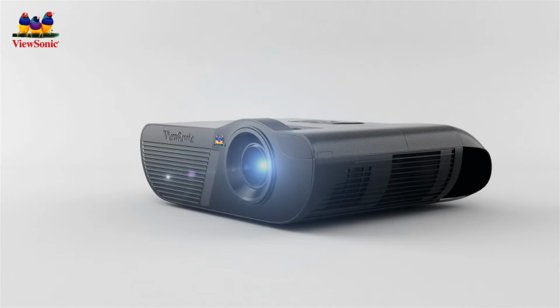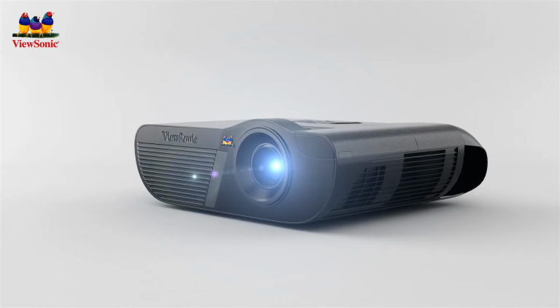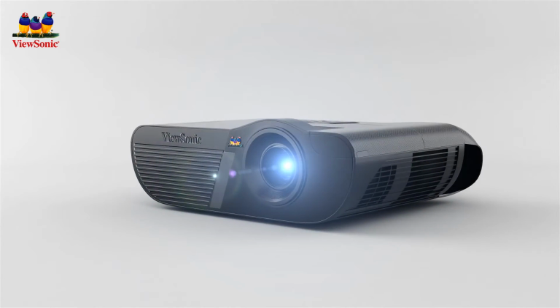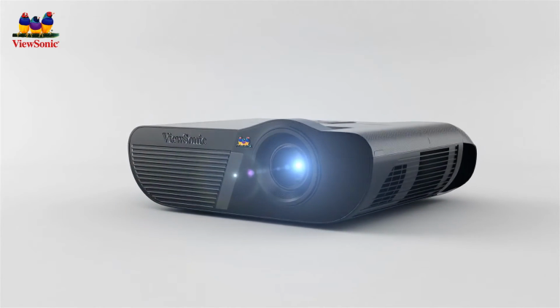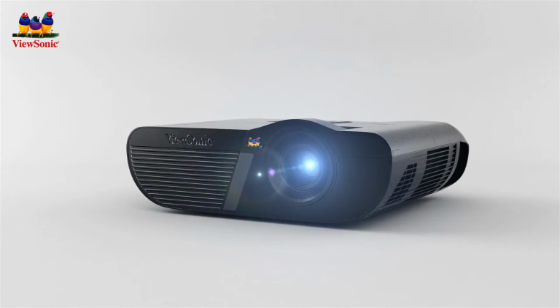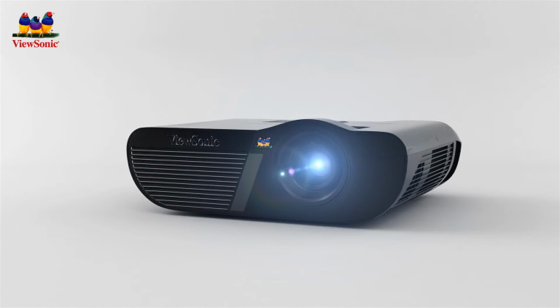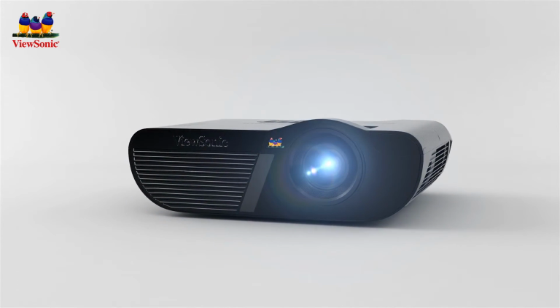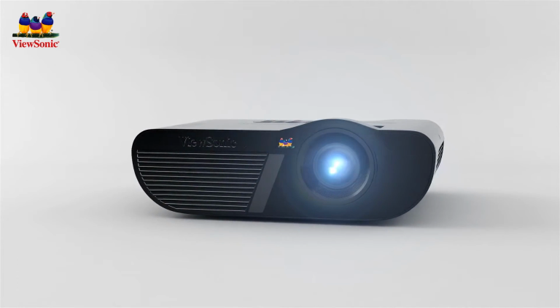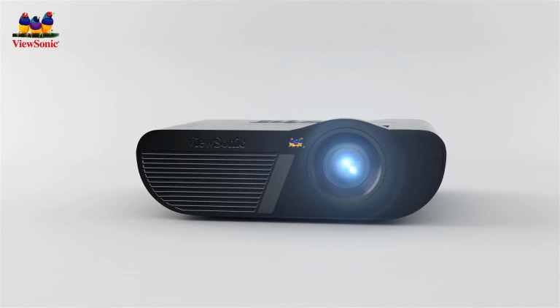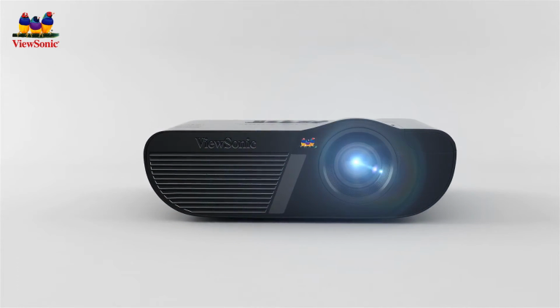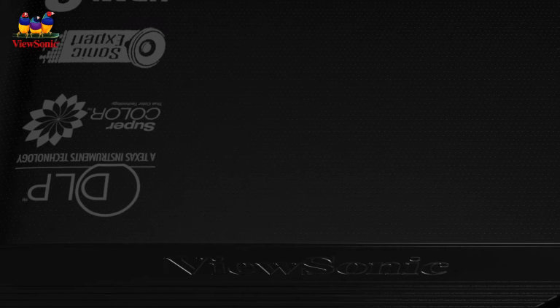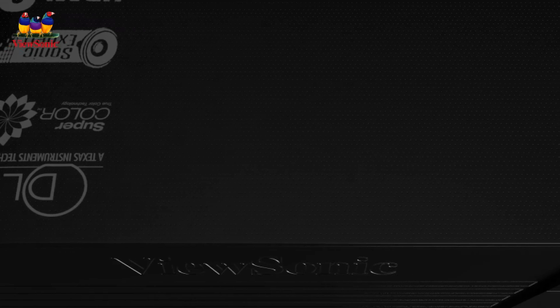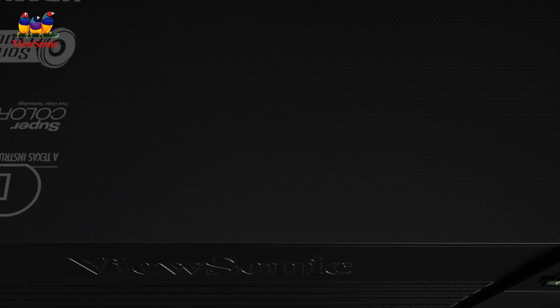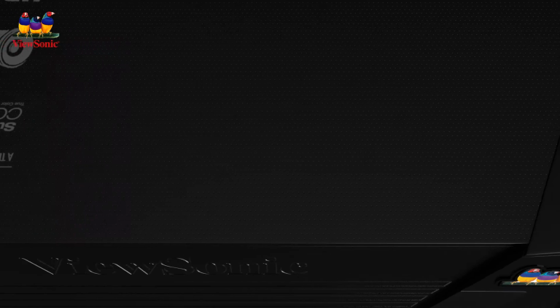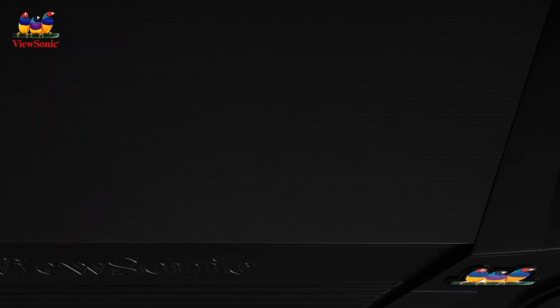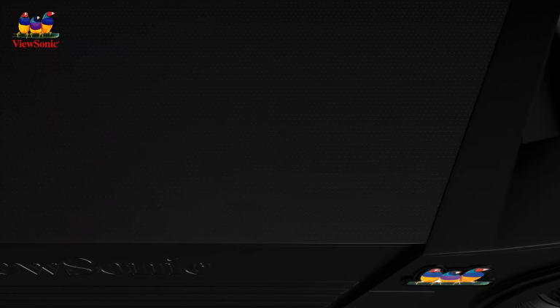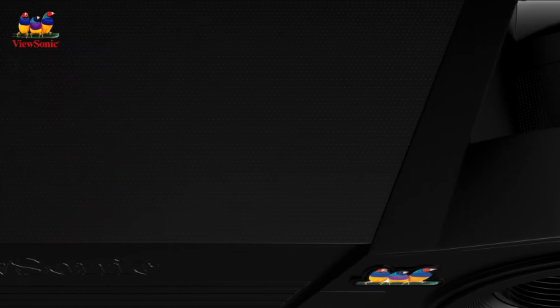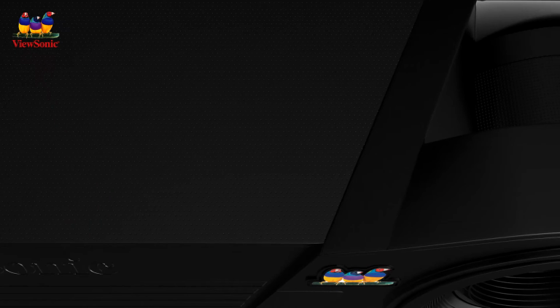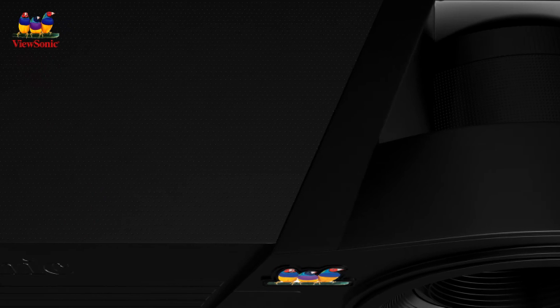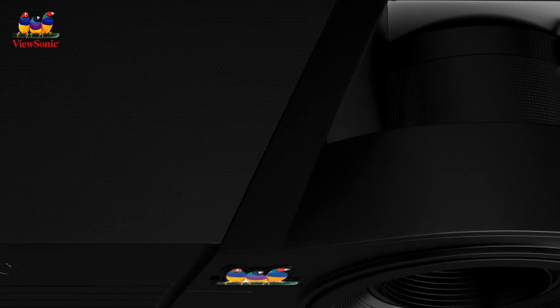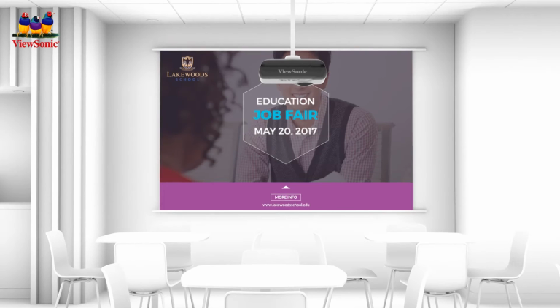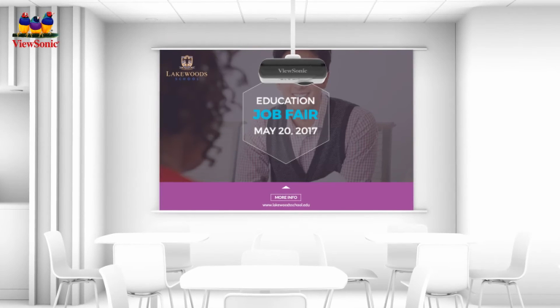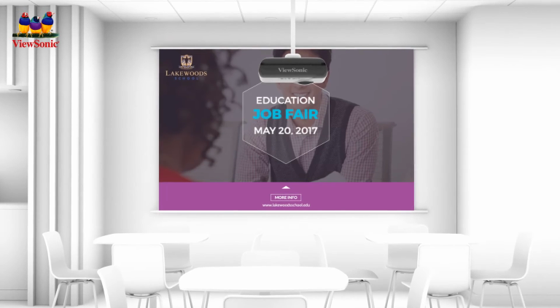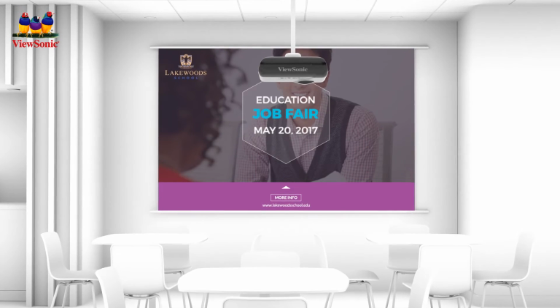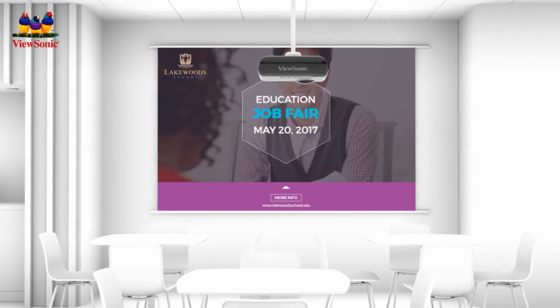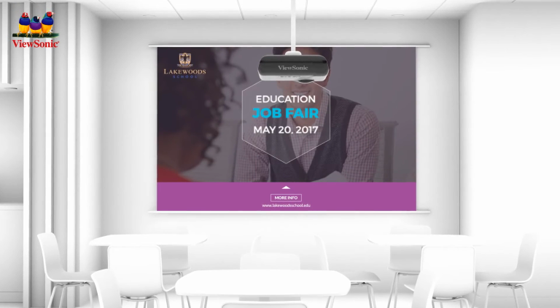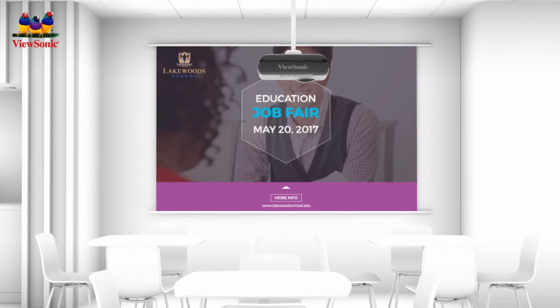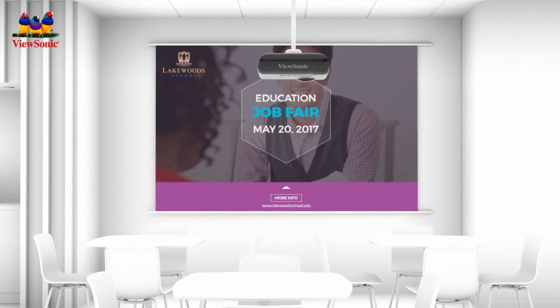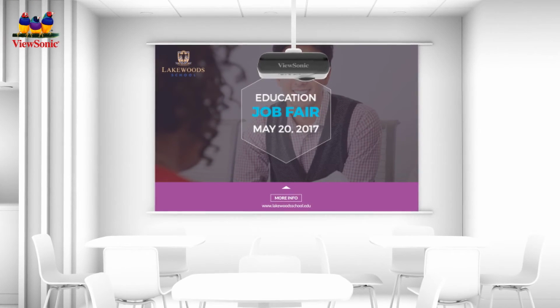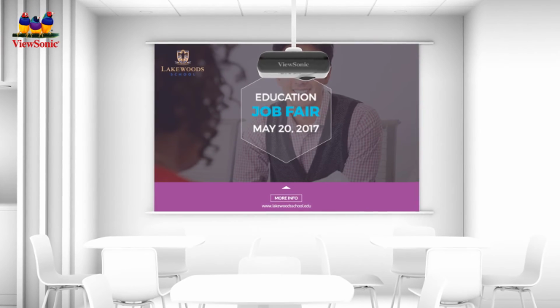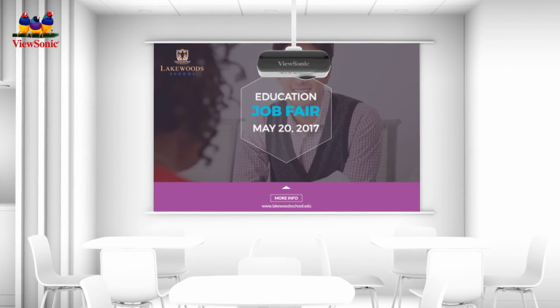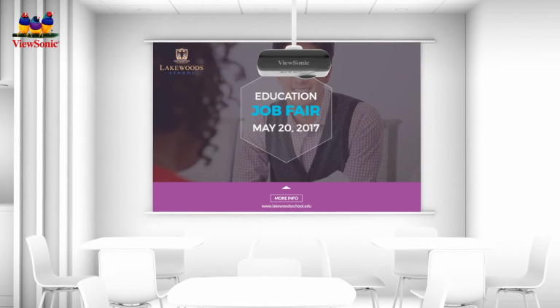What's more, with a sleek black chassis and elegant pin-dot surface, these projectors can seamlessly blend into any decor.